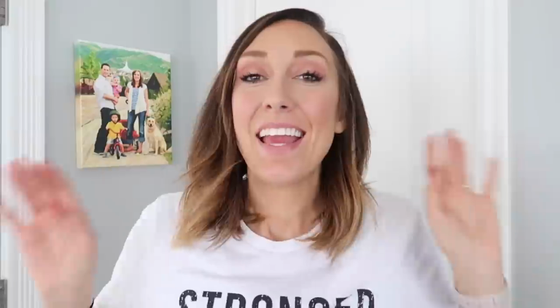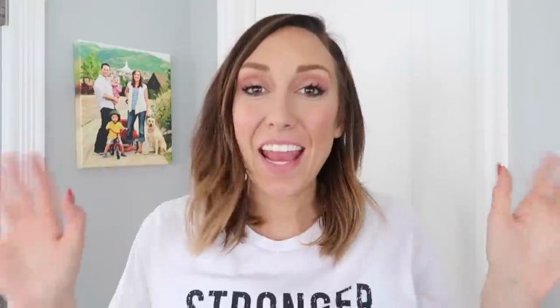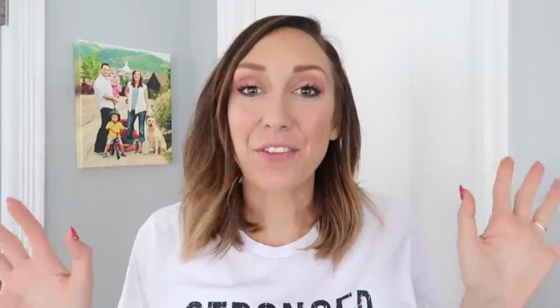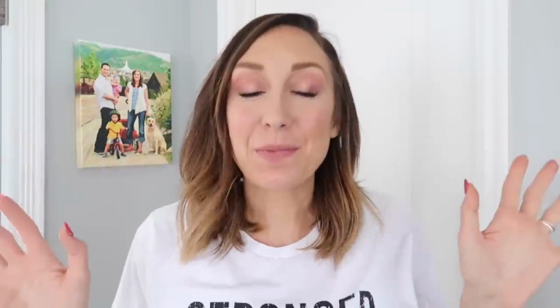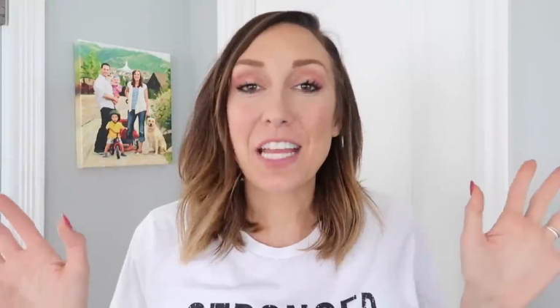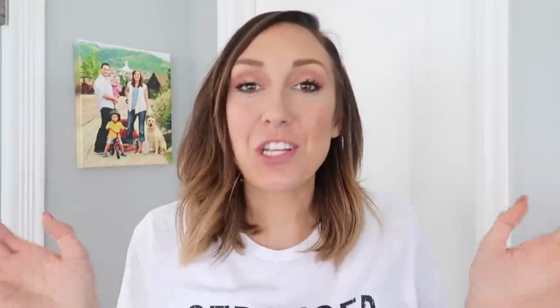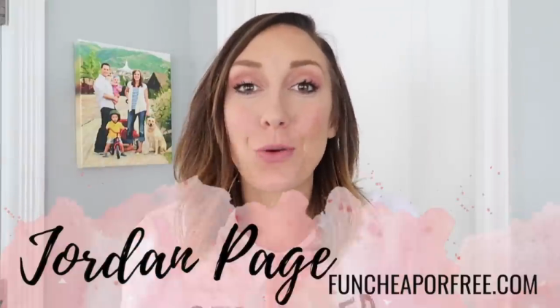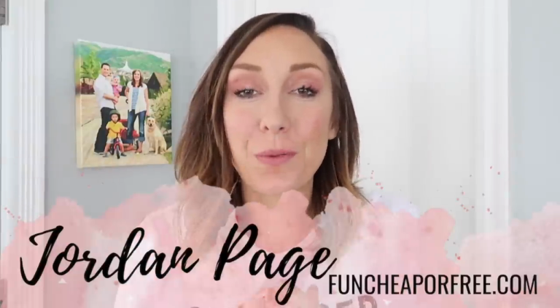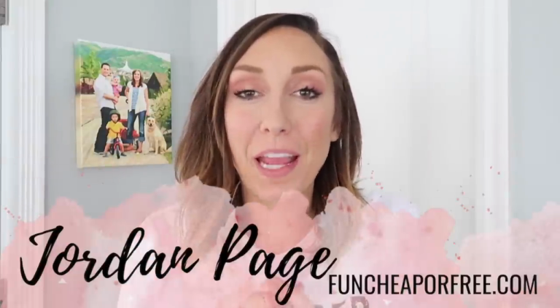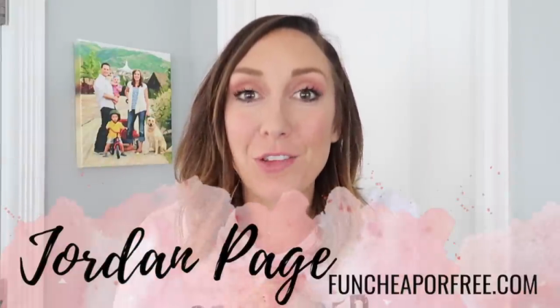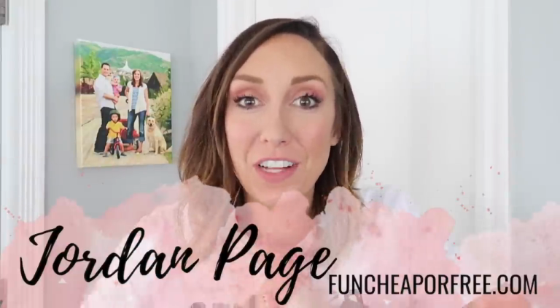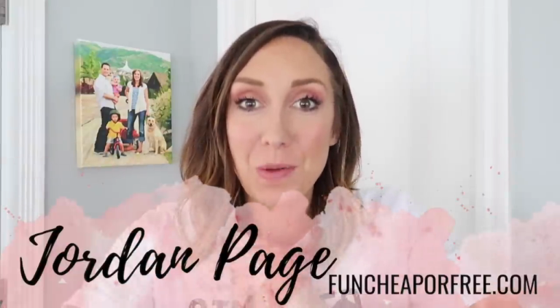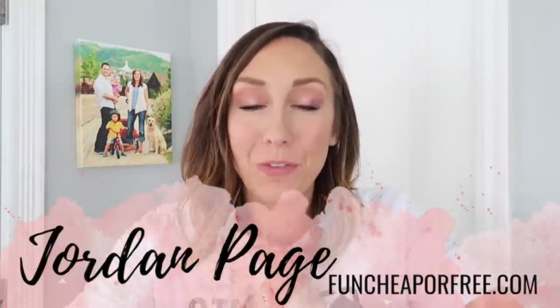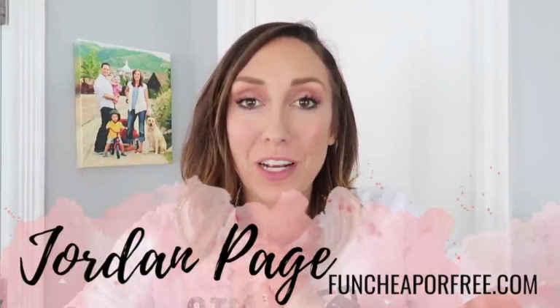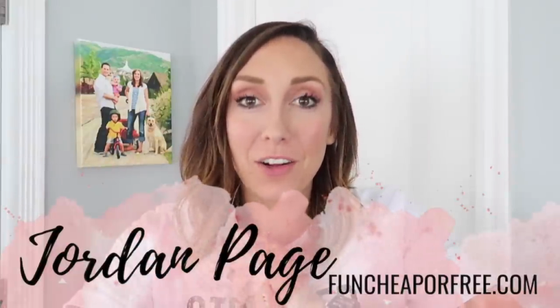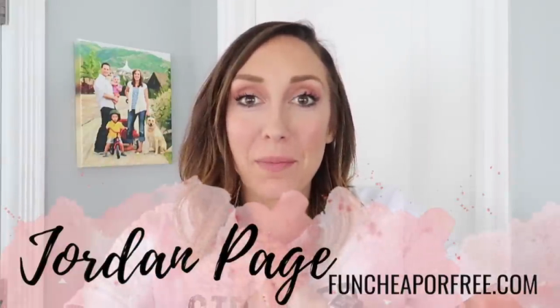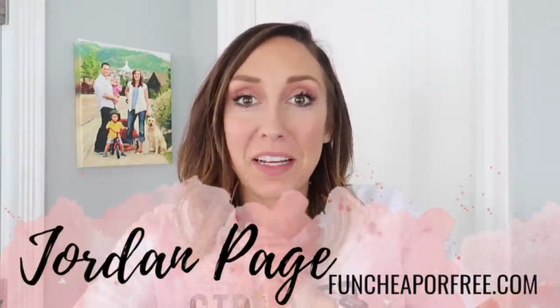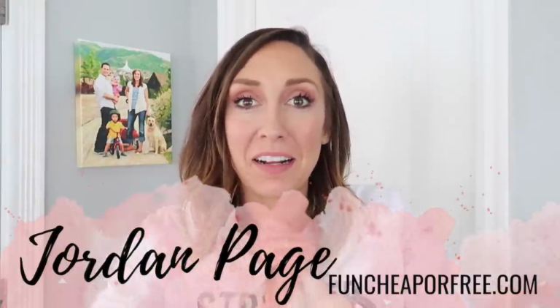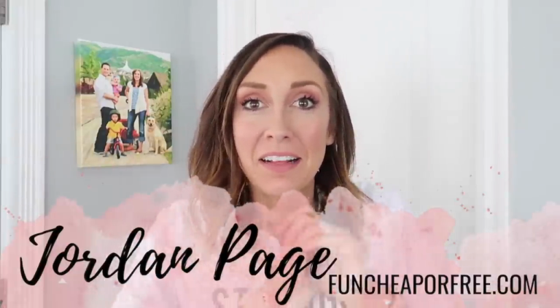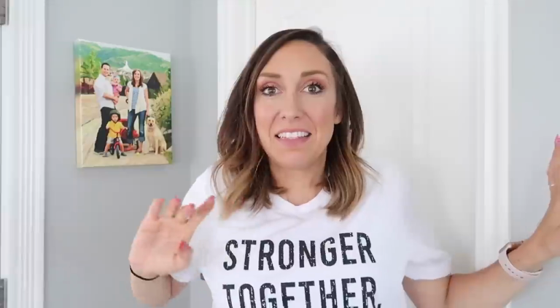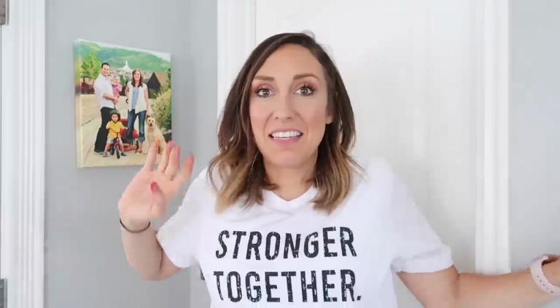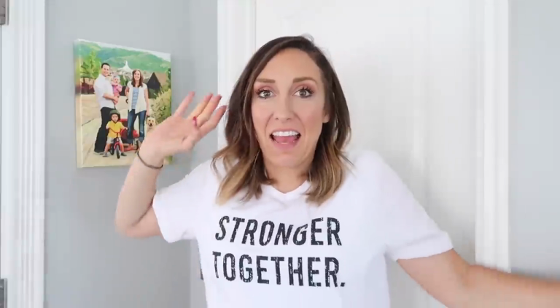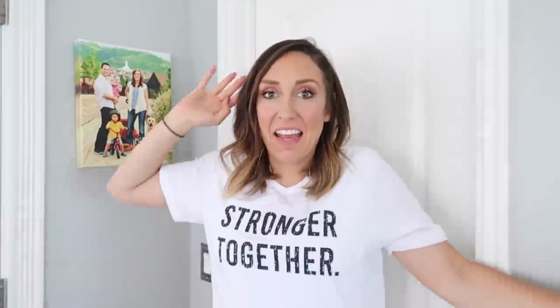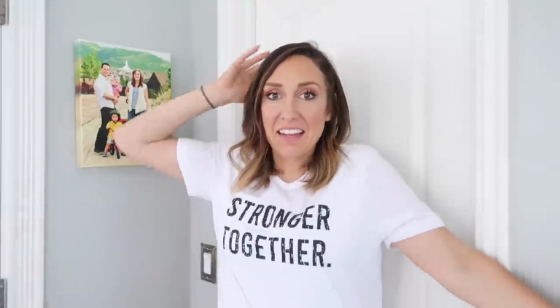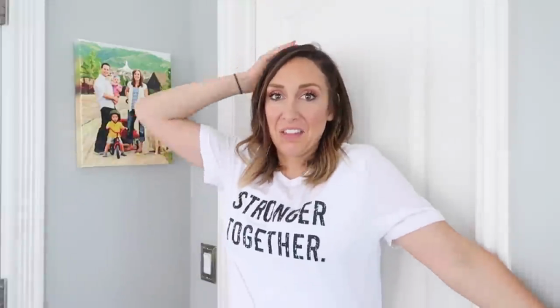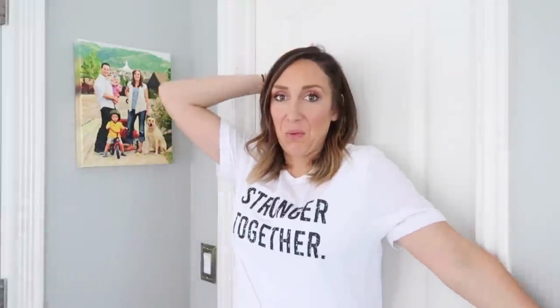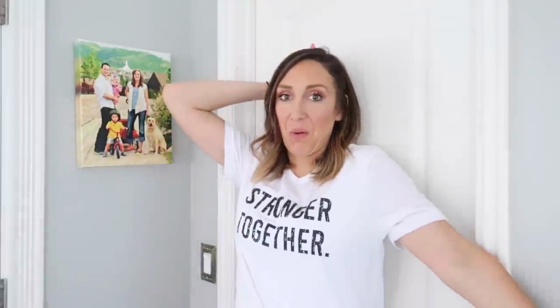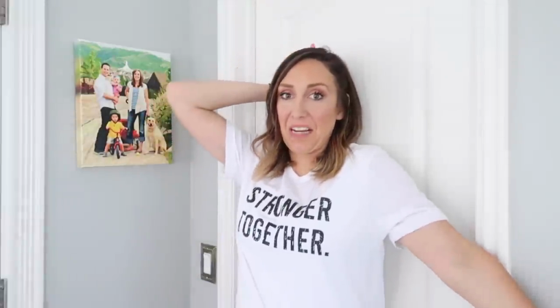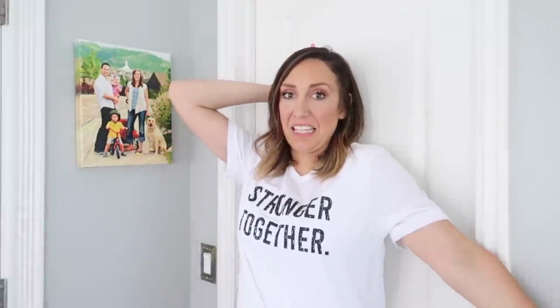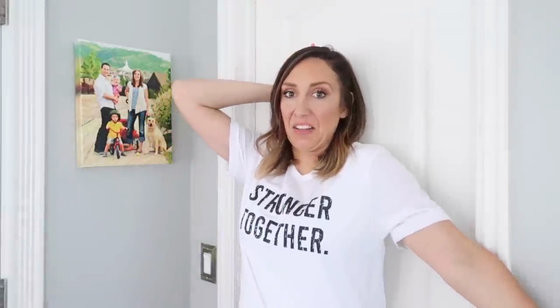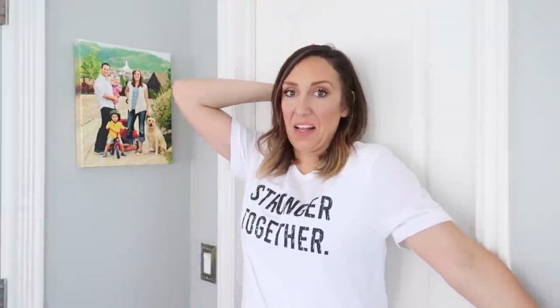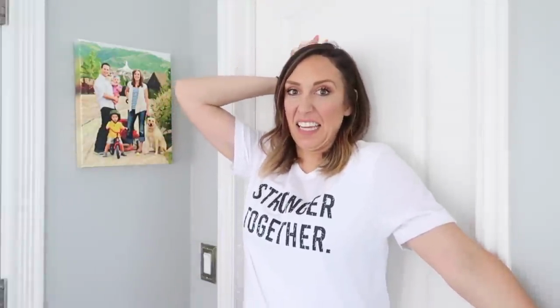Hey Freeves Nation, Jordan Page with FunCheapOrFree.com here, and today we're organizing the closet.